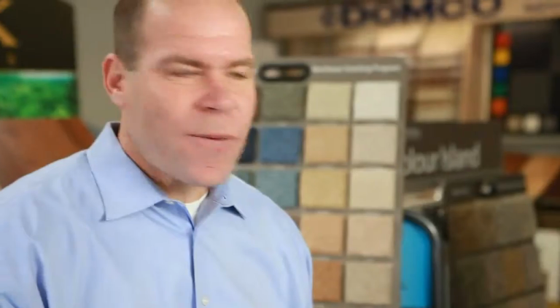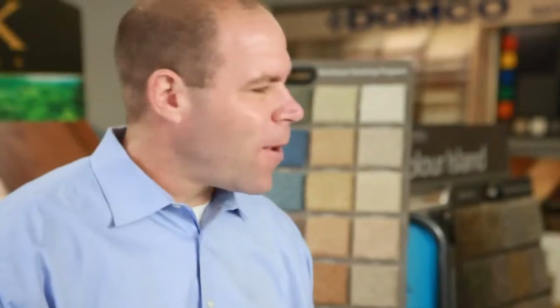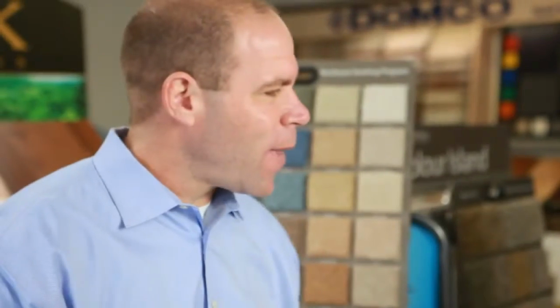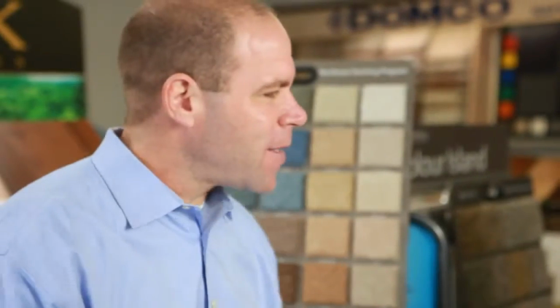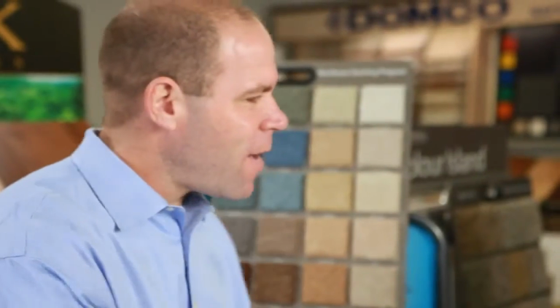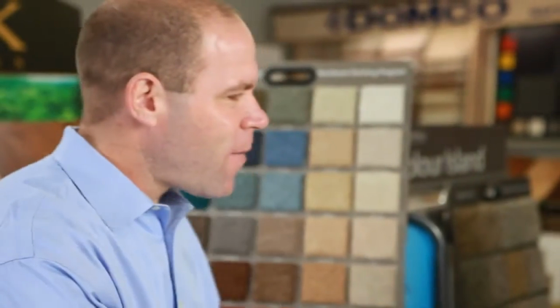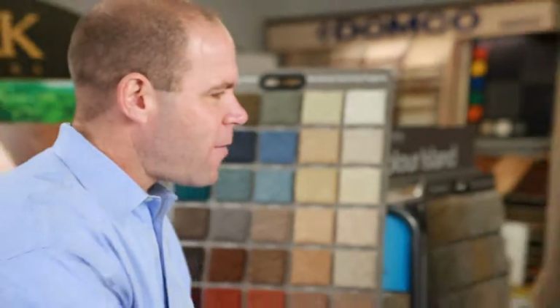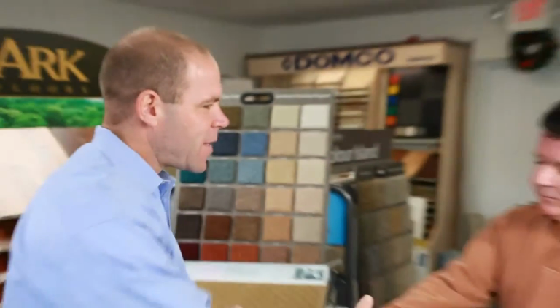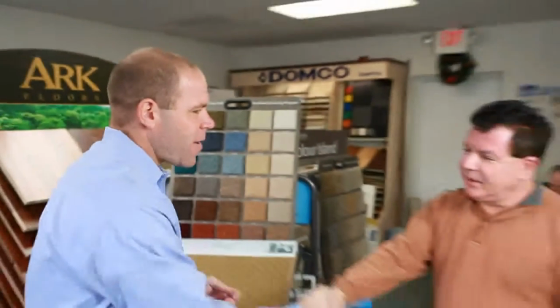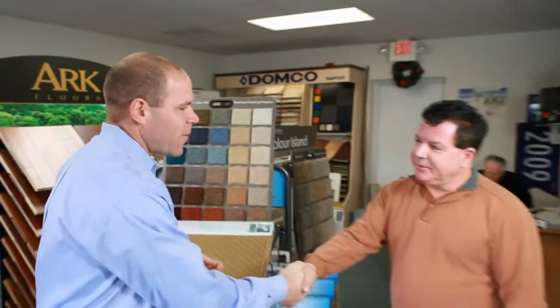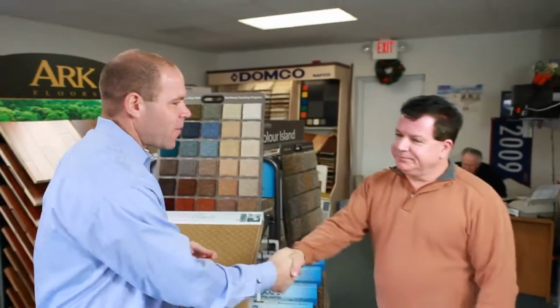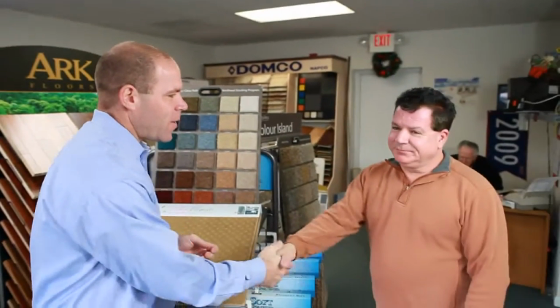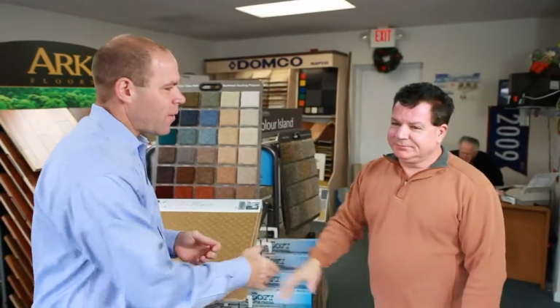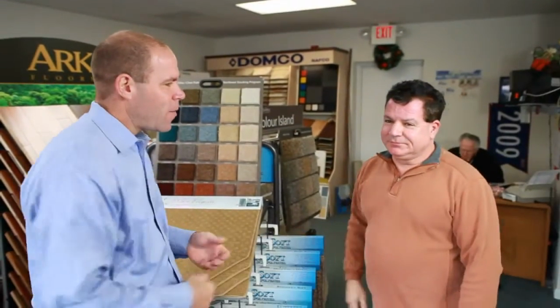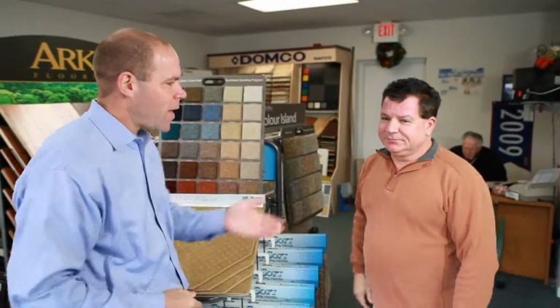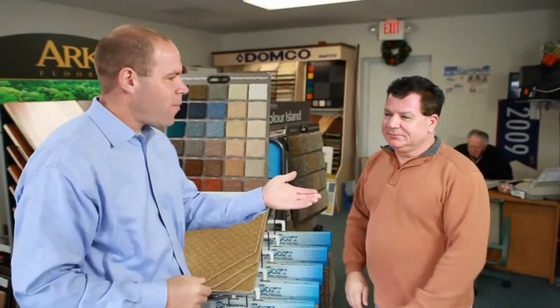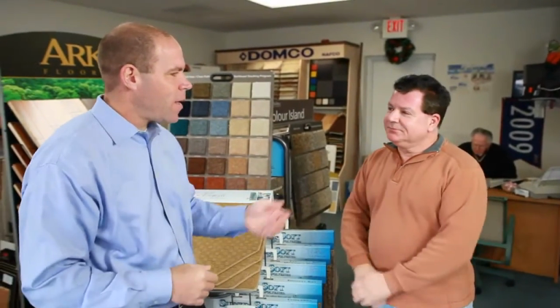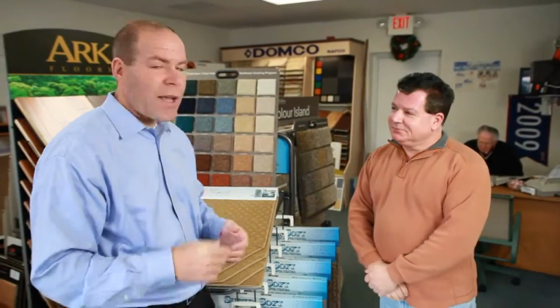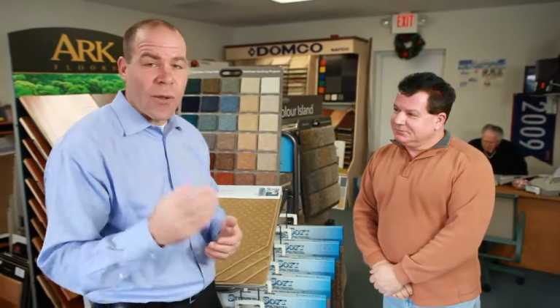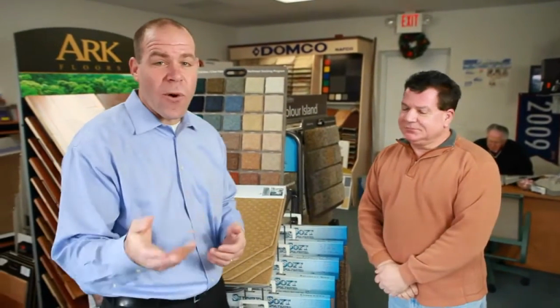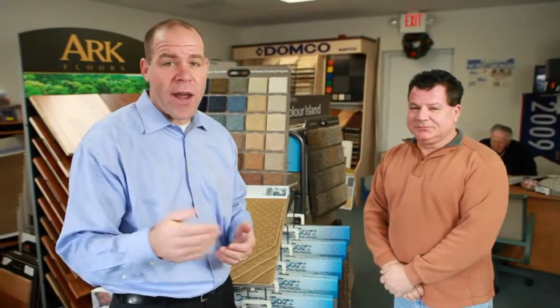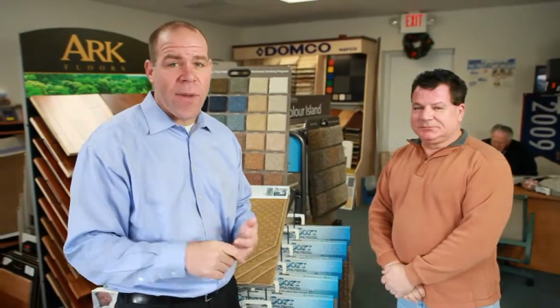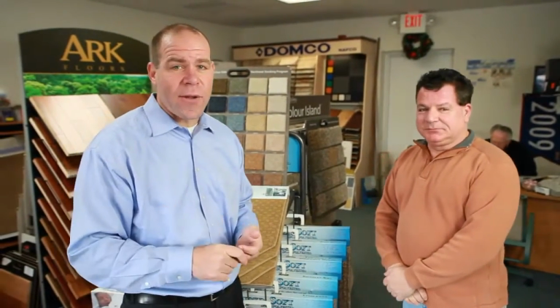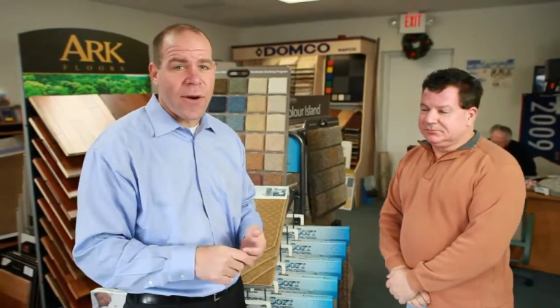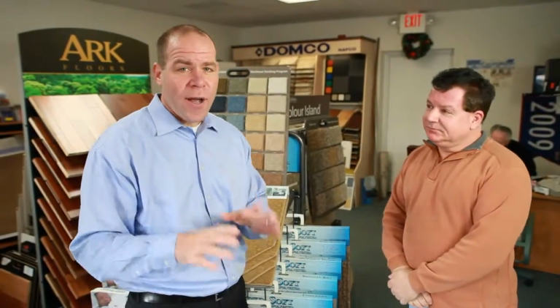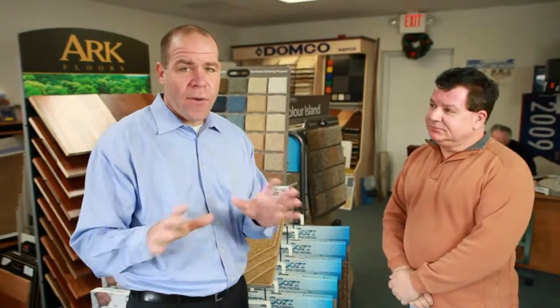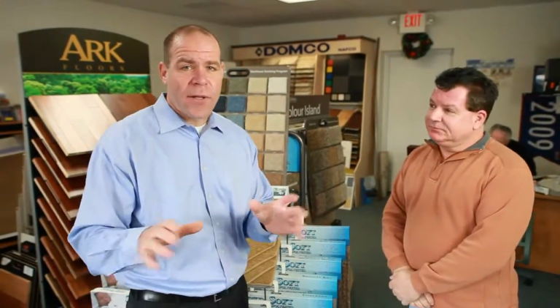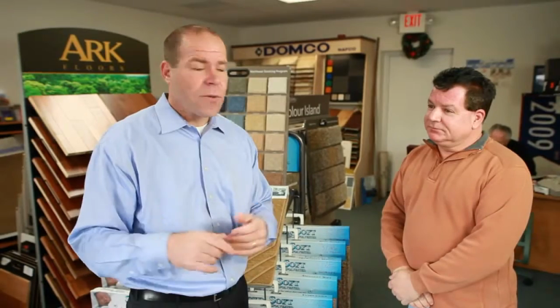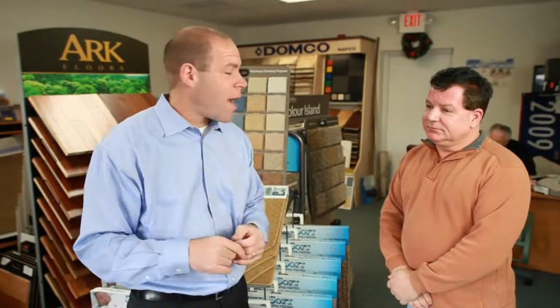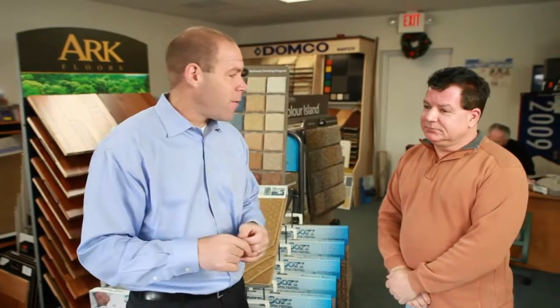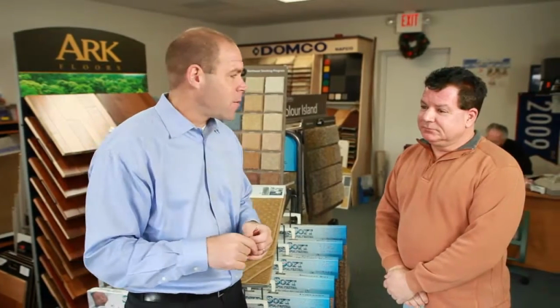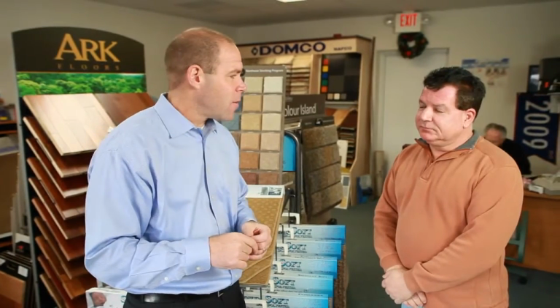Well, thanks again for having us out. Thank you. We look forward to helping you get the word out about your professional tile installs.